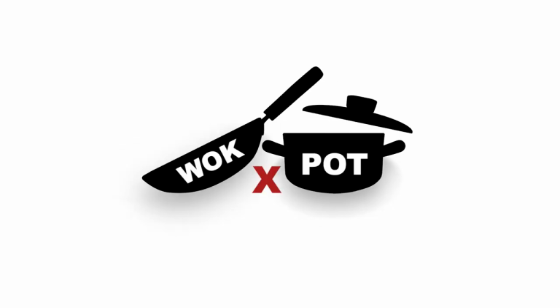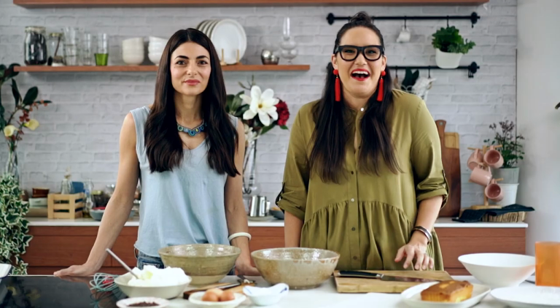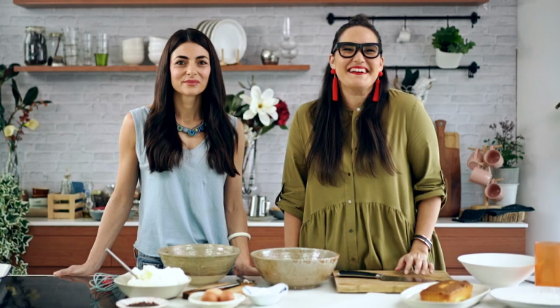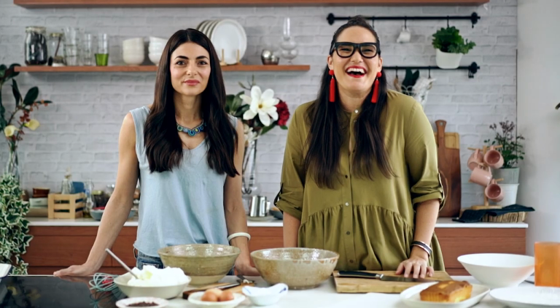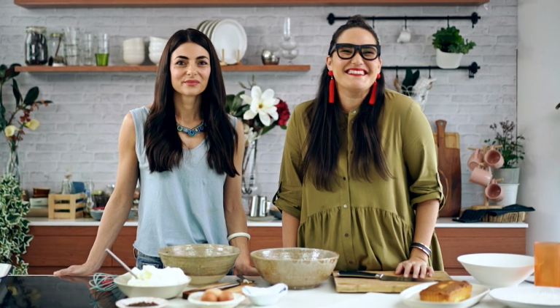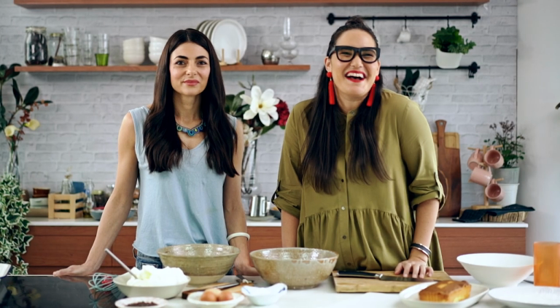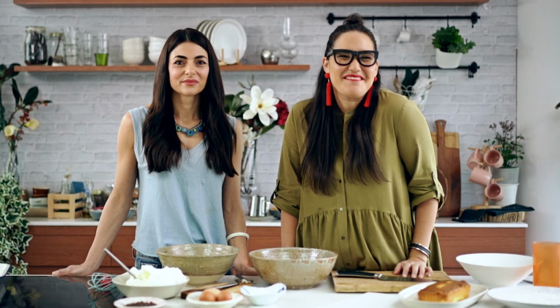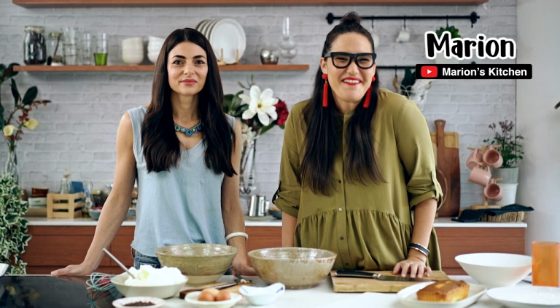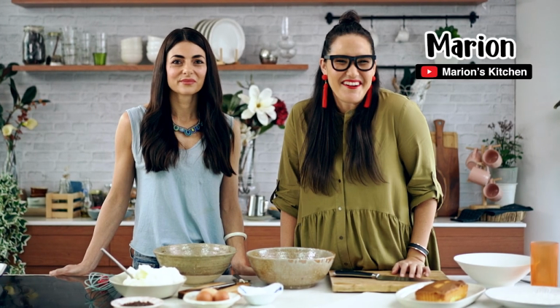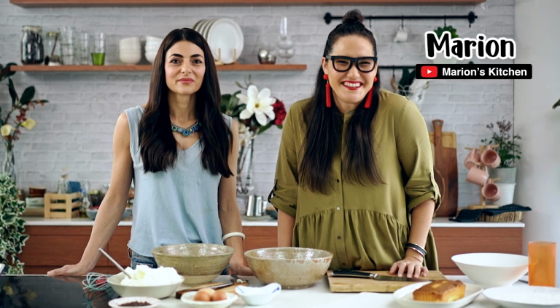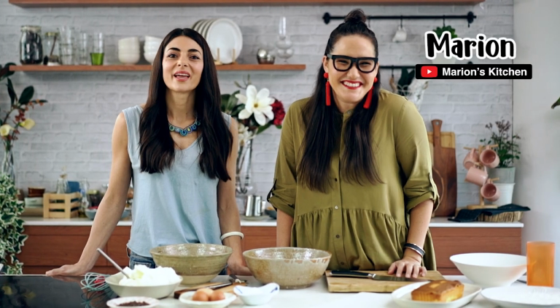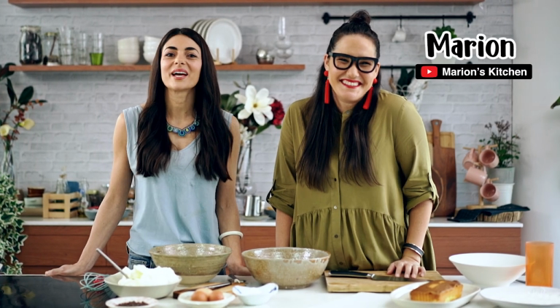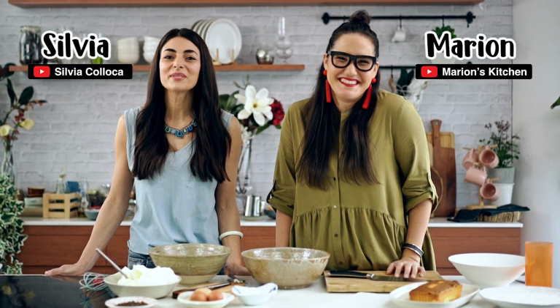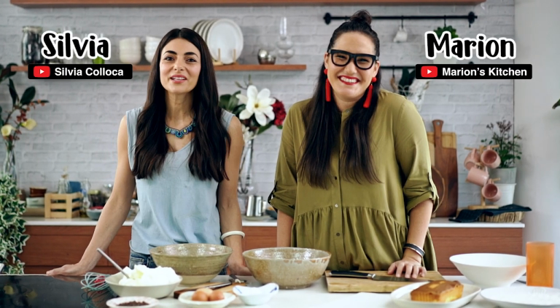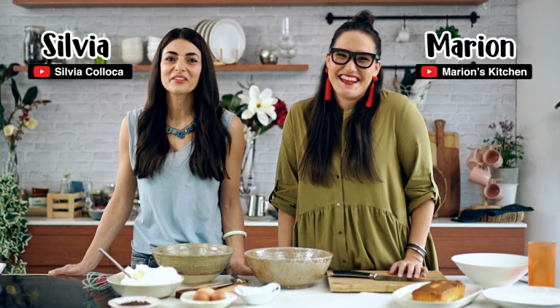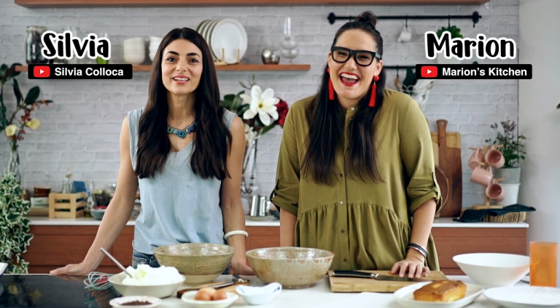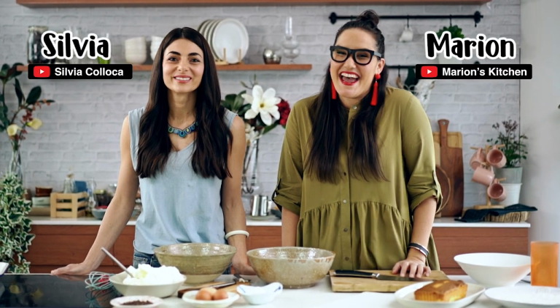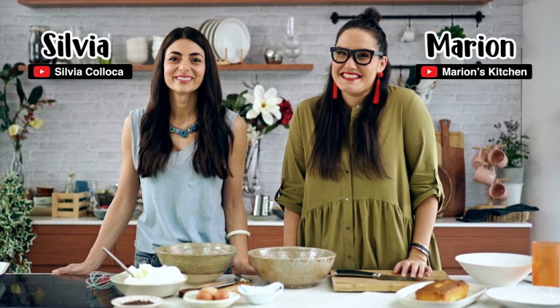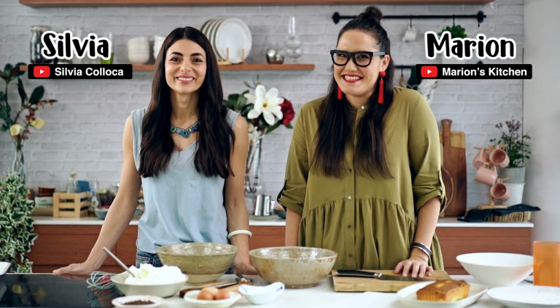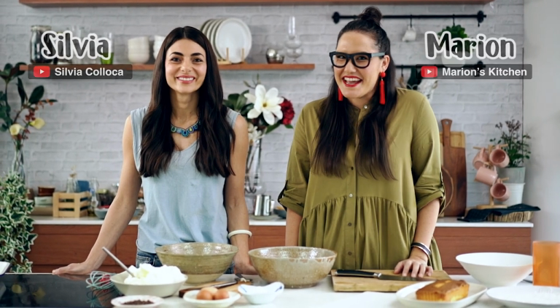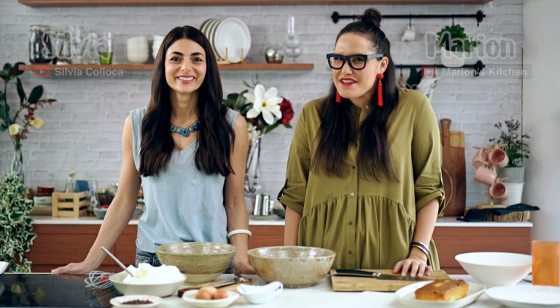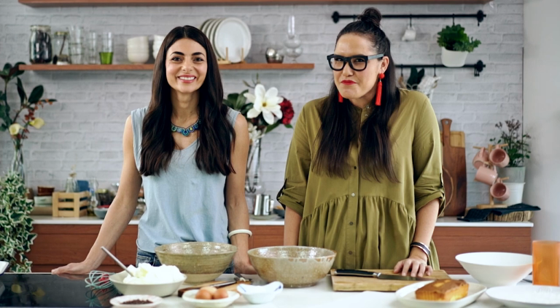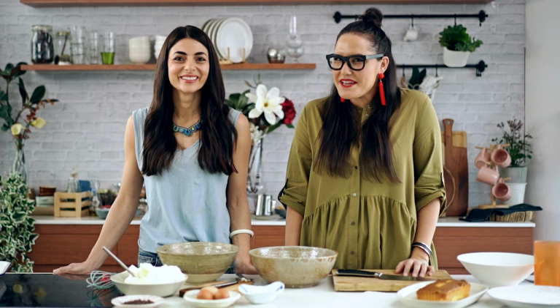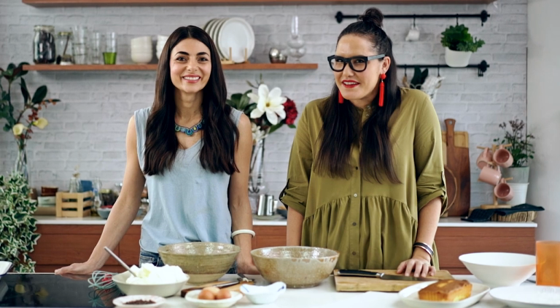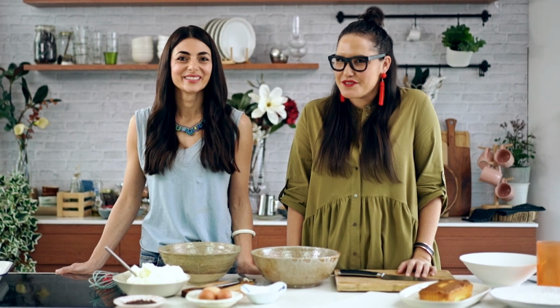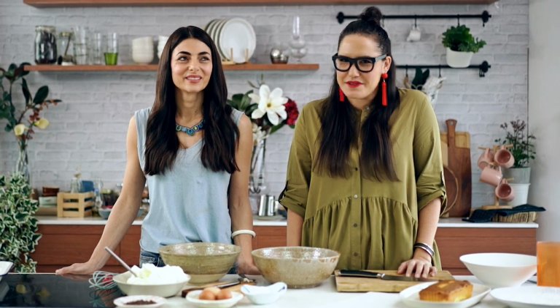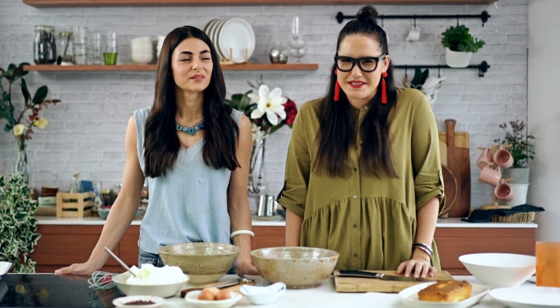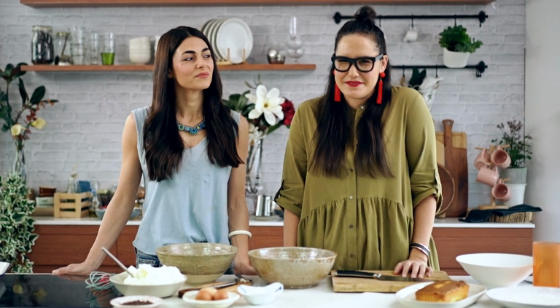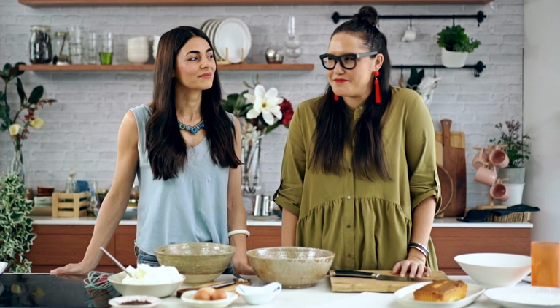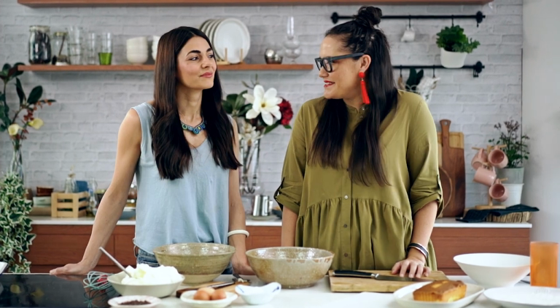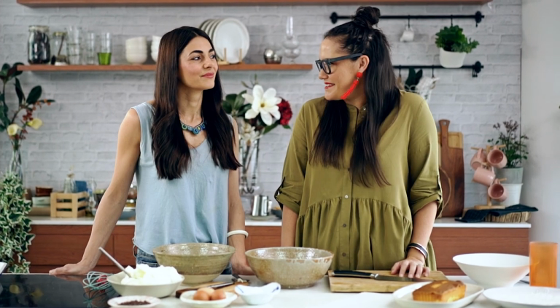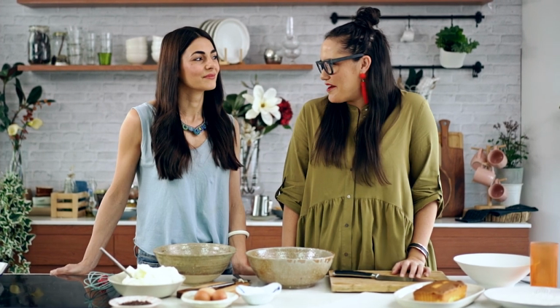Hi, guys. I'm Marian. And I'm Sylvia. And today we are doing the sweet stuff.